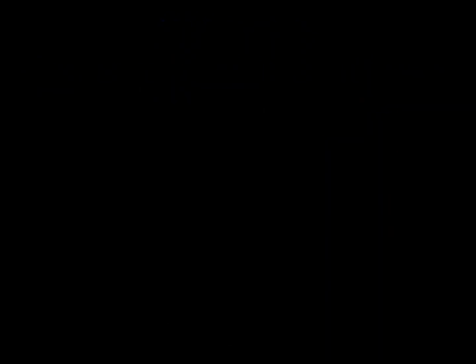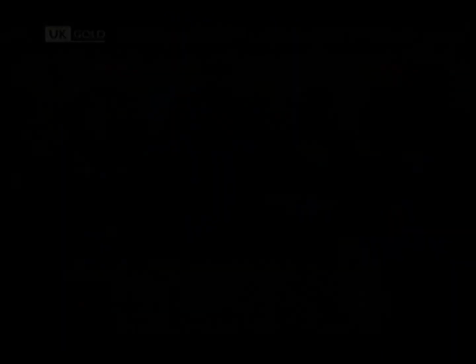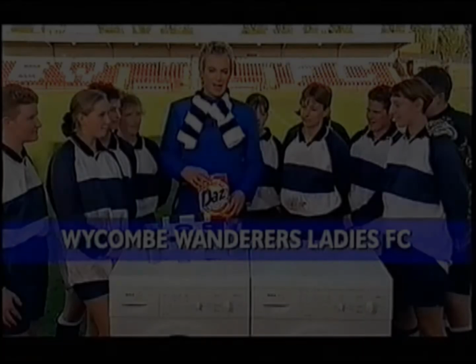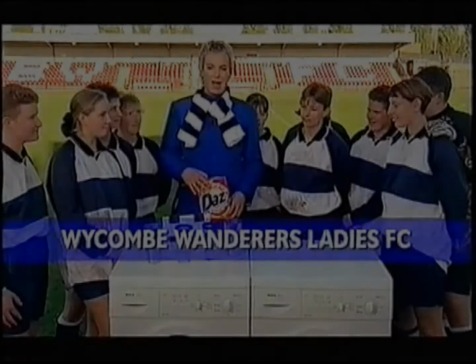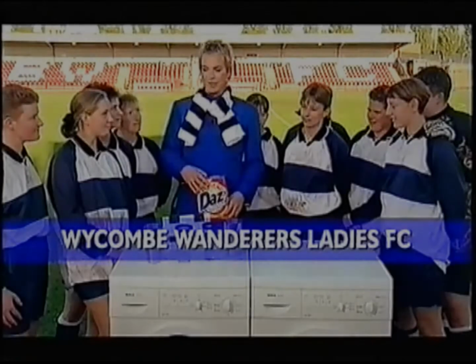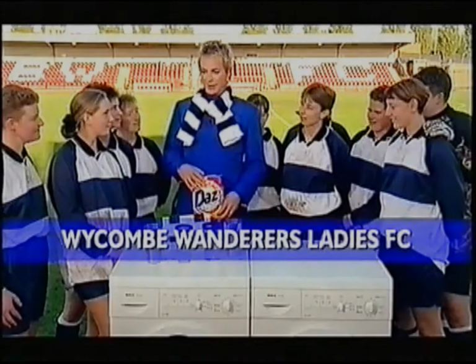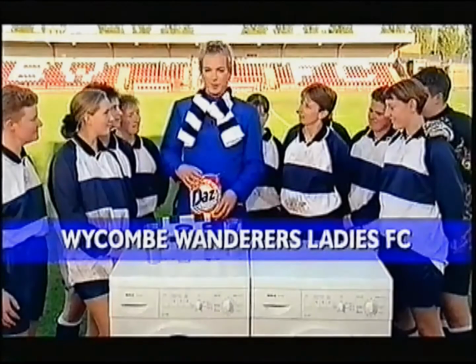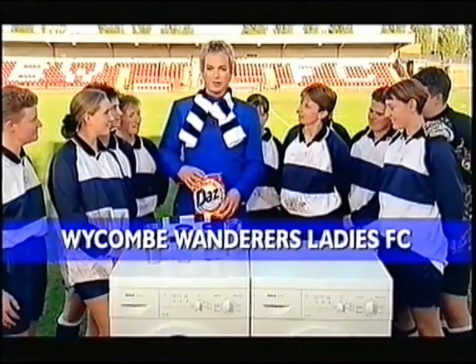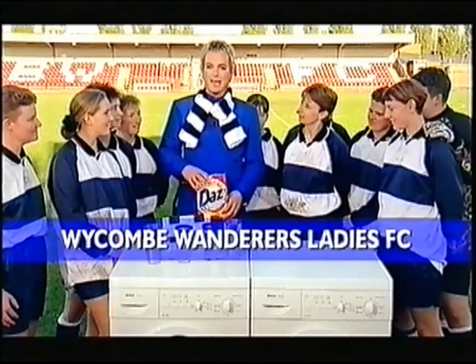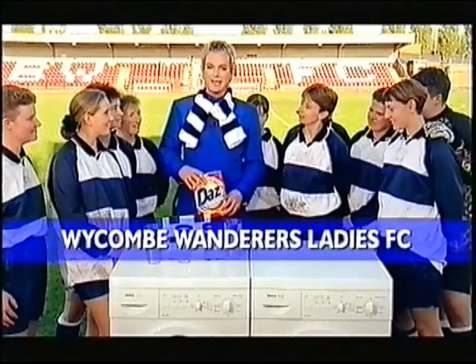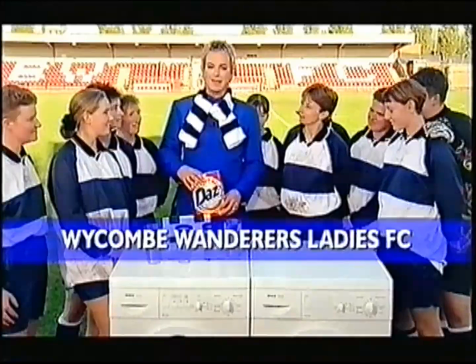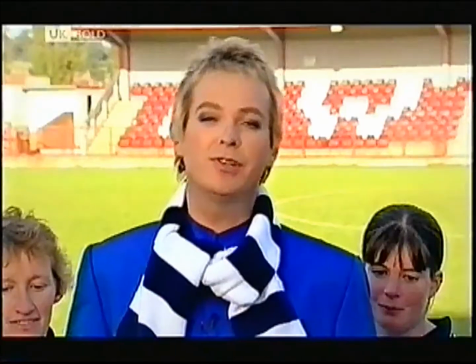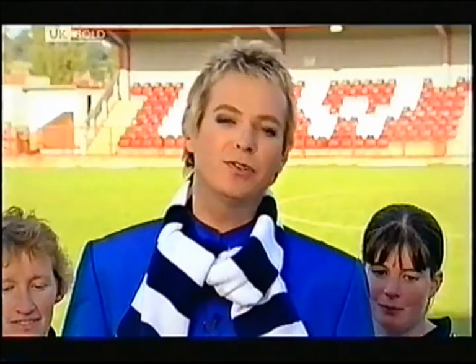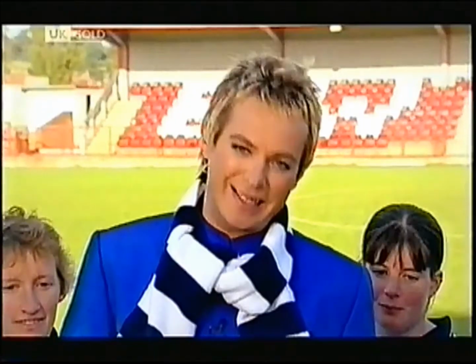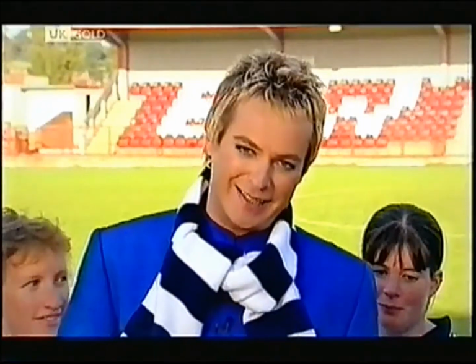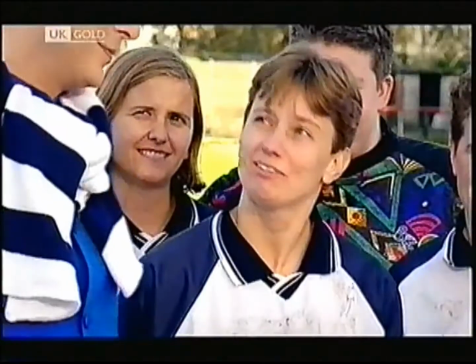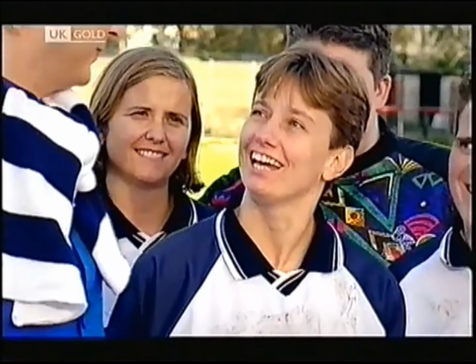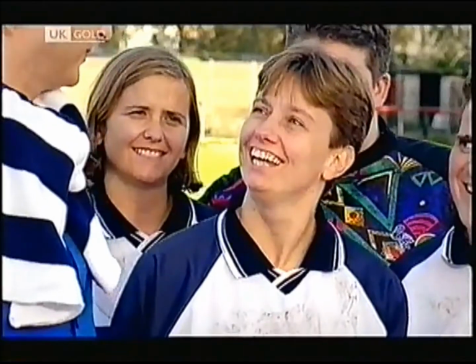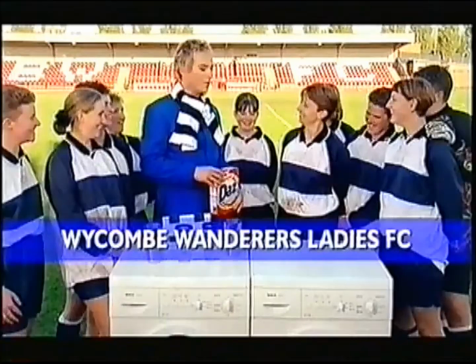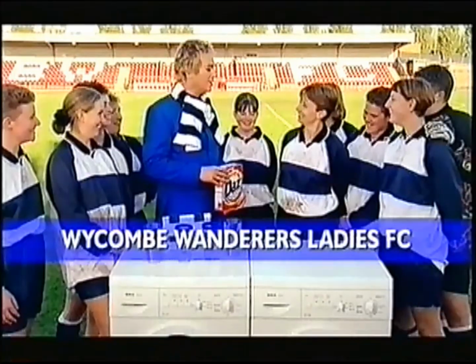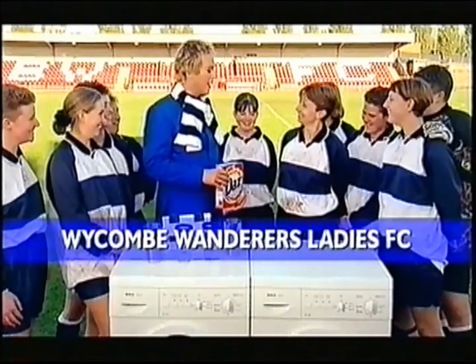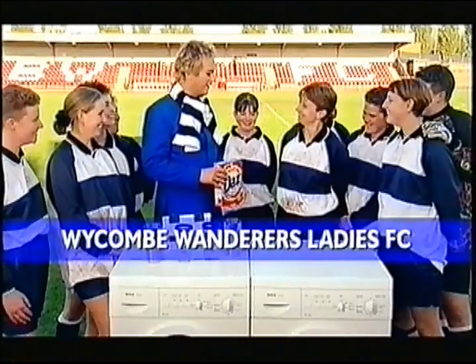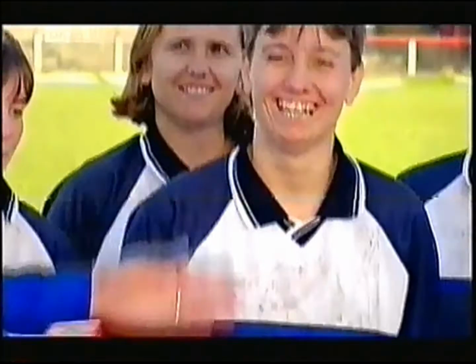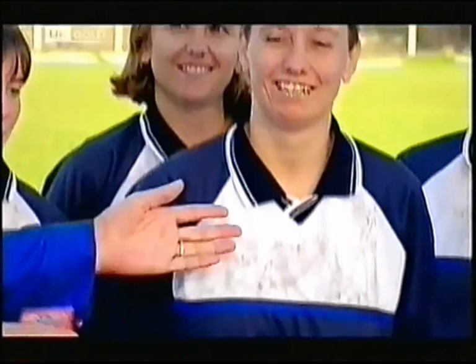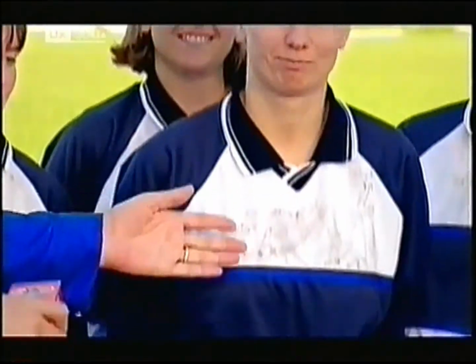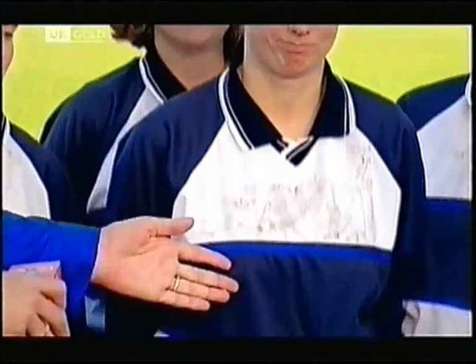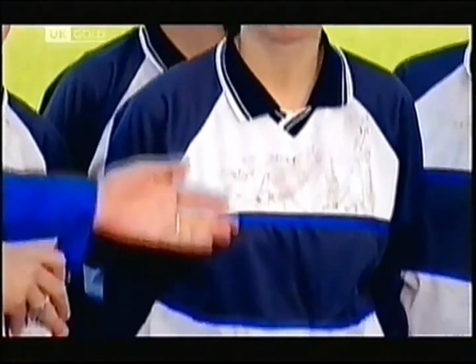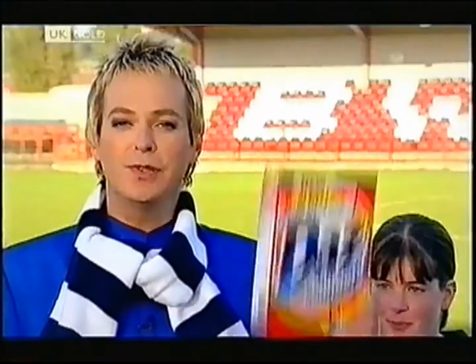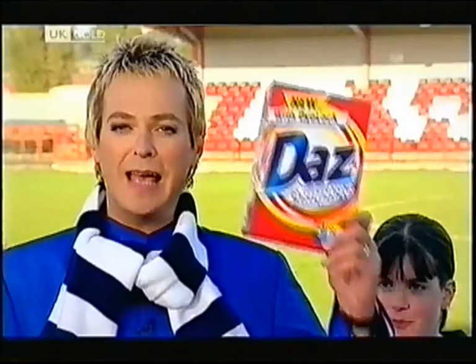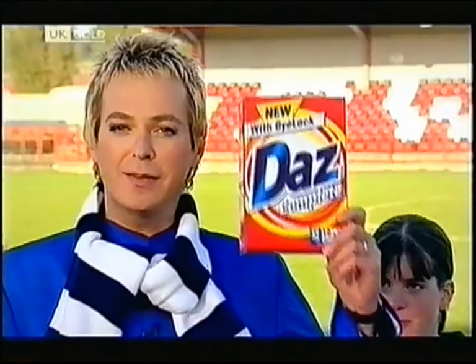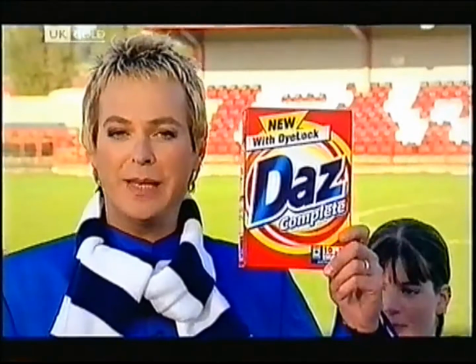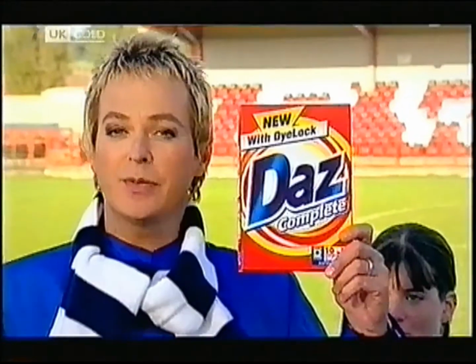I'm showing the Wickham Wanderers ladies team some new tactics for washing whites that aren't all white. New Dazz Complete with Dye Lock.